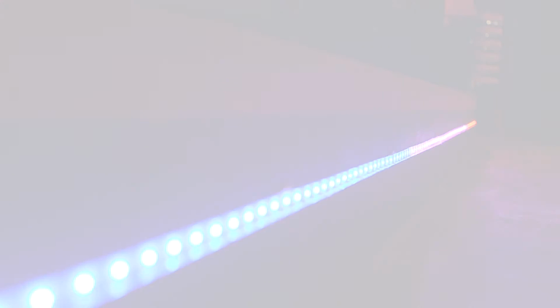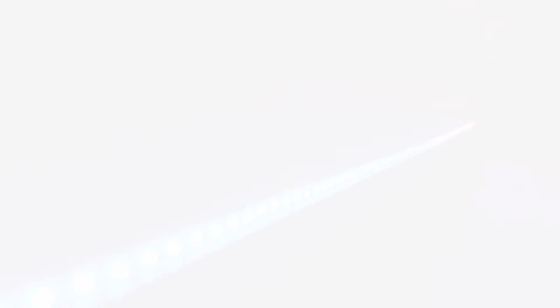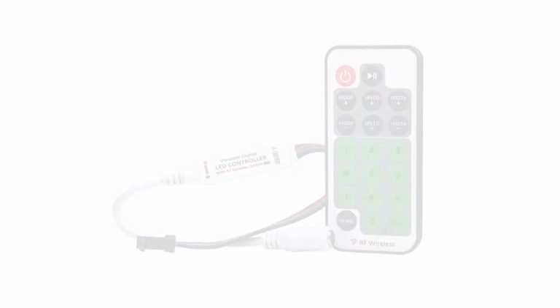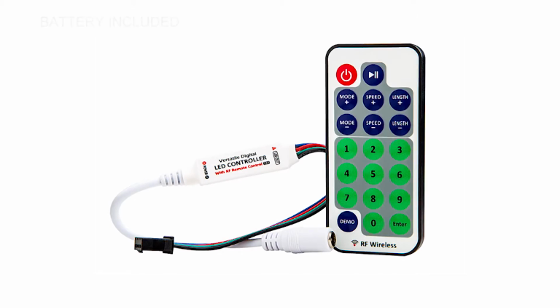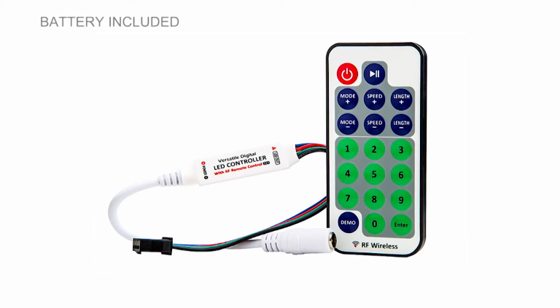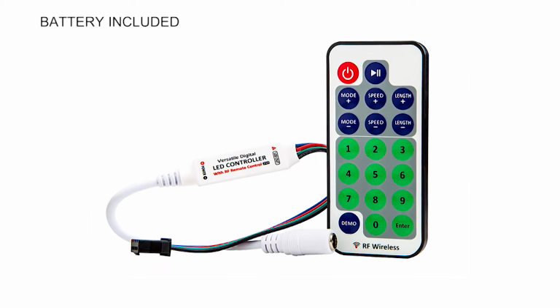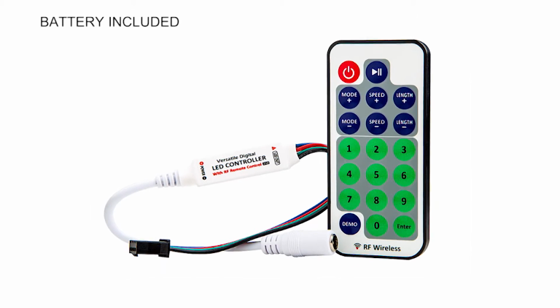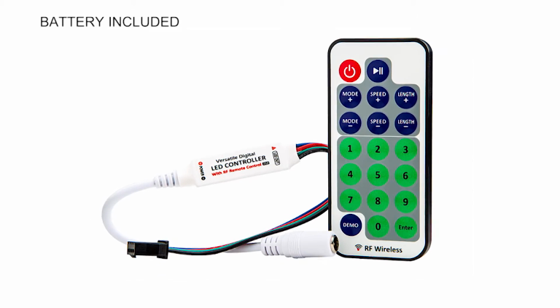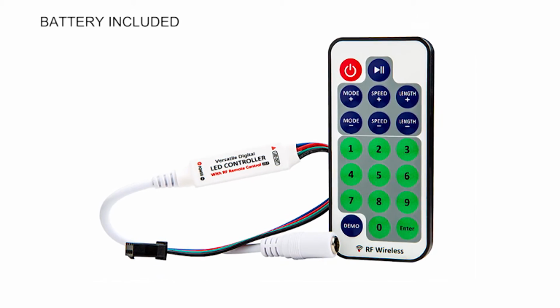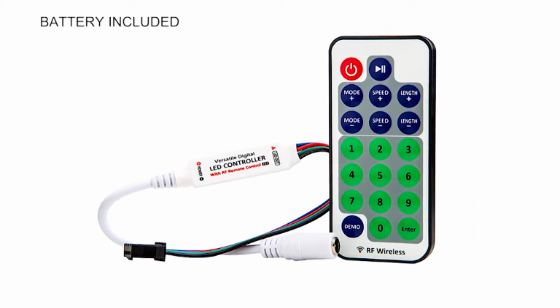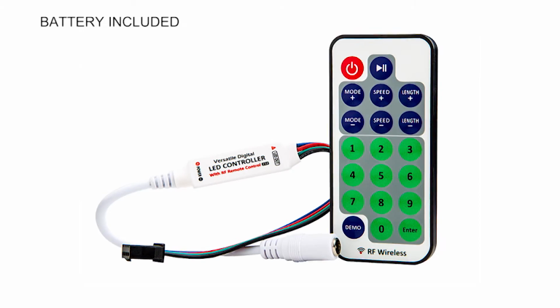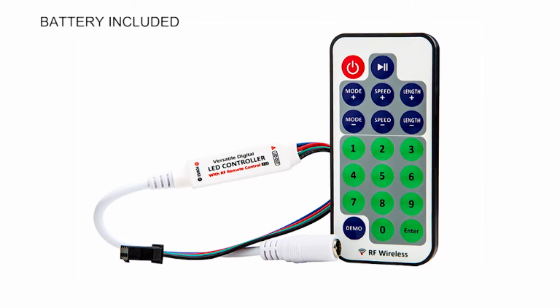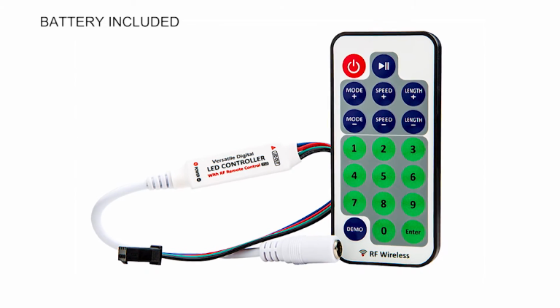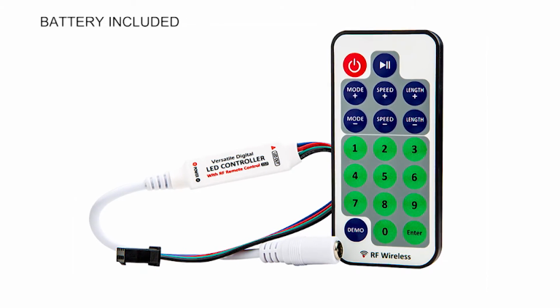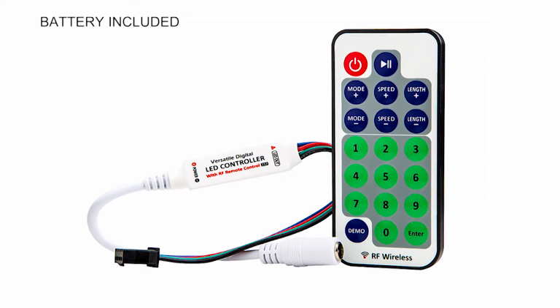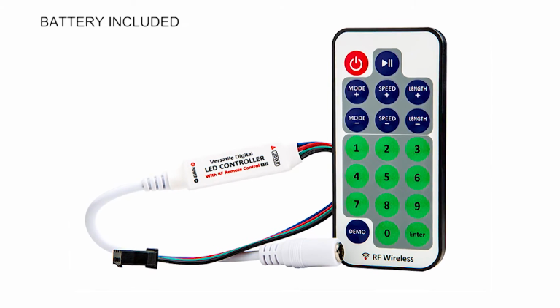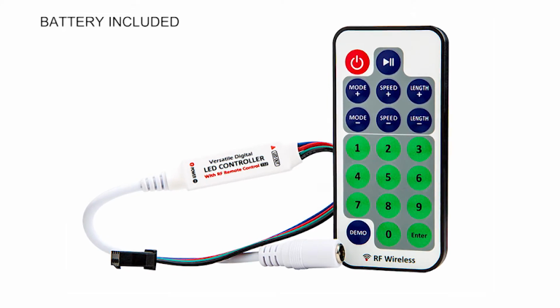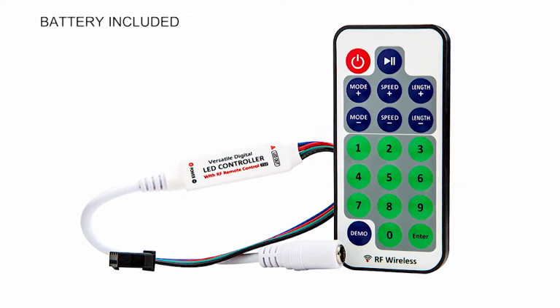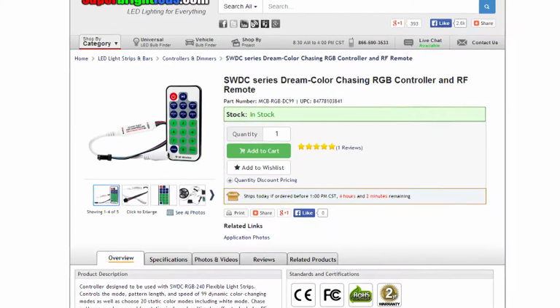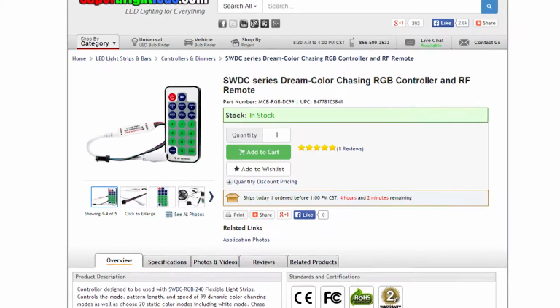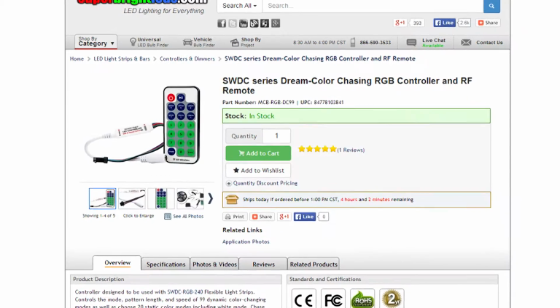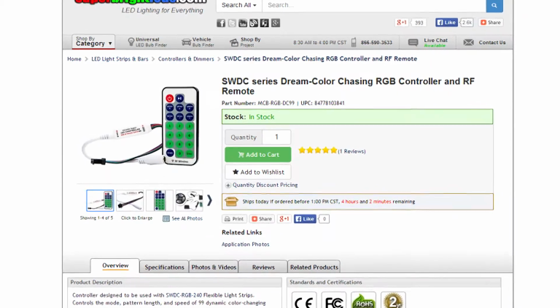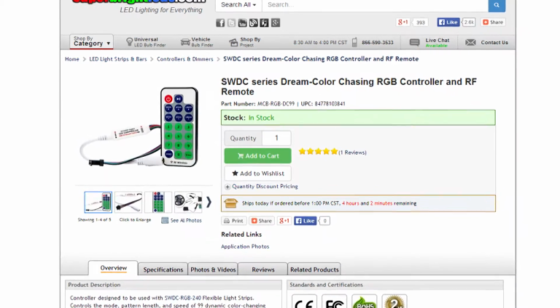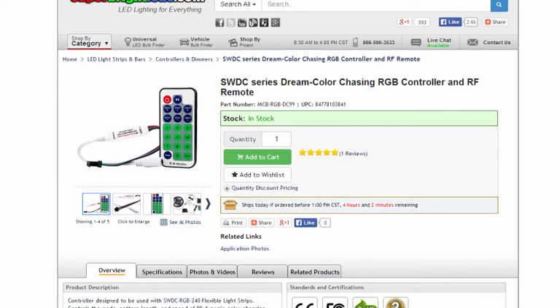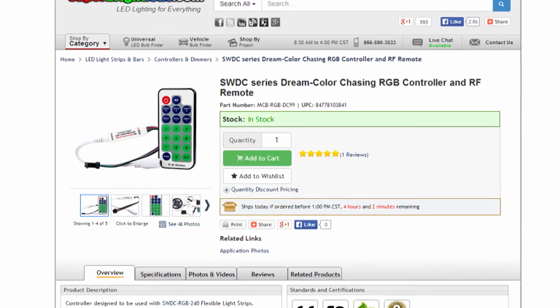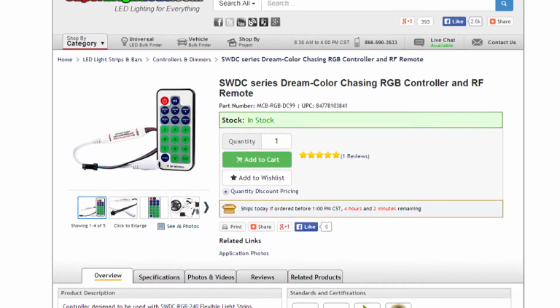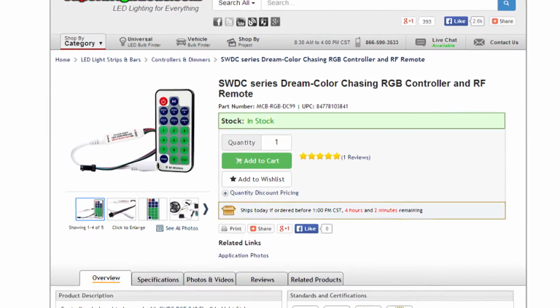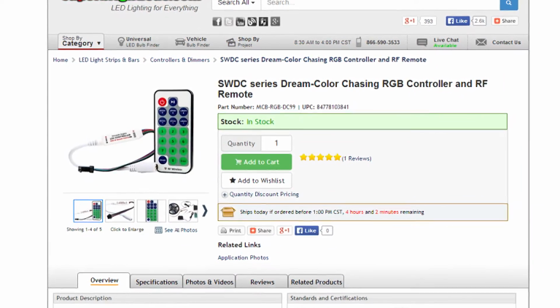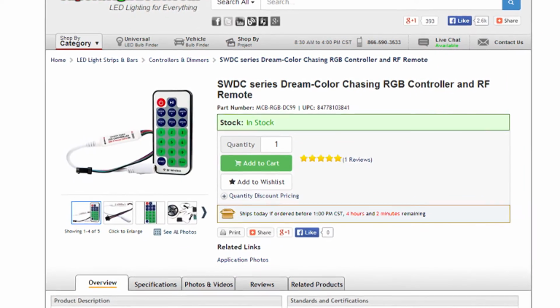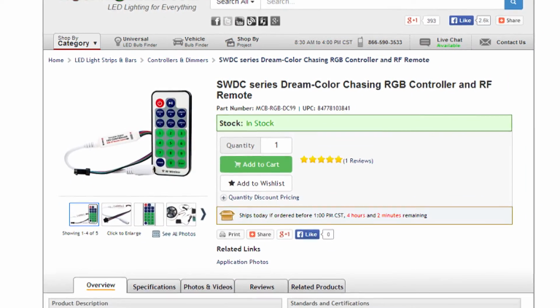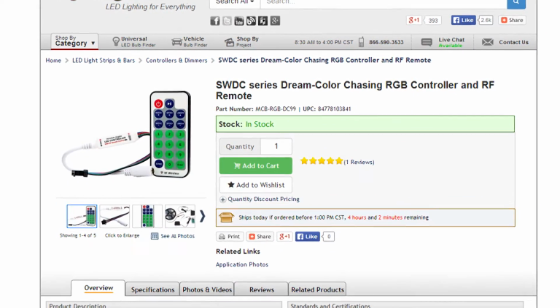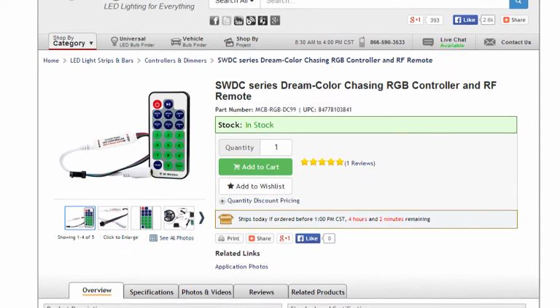The product includes a controller and RF remote with a battery. Click the link below to go directly to the product page.